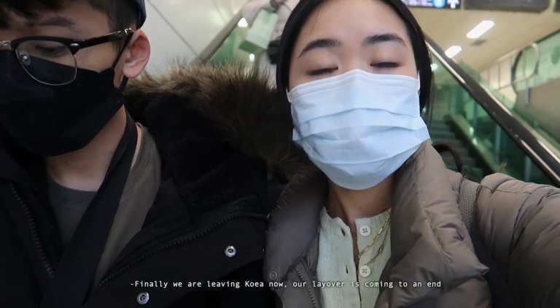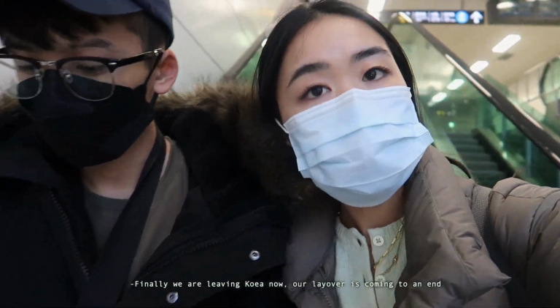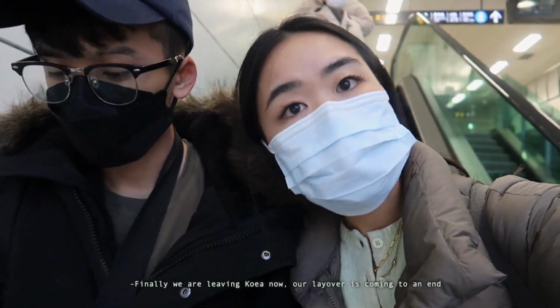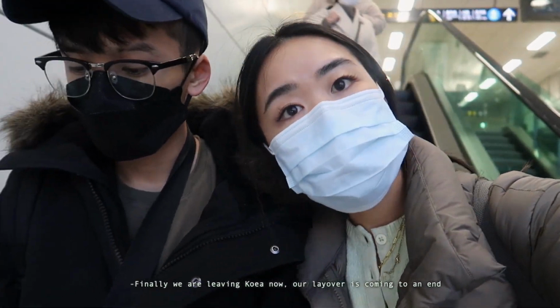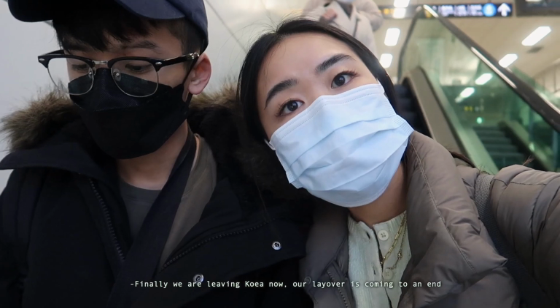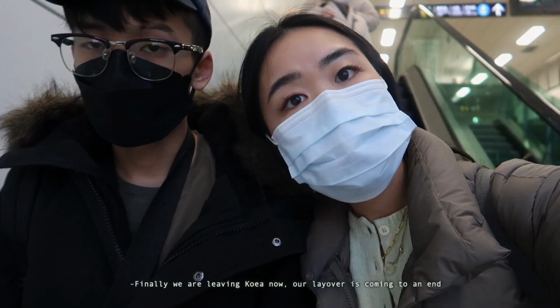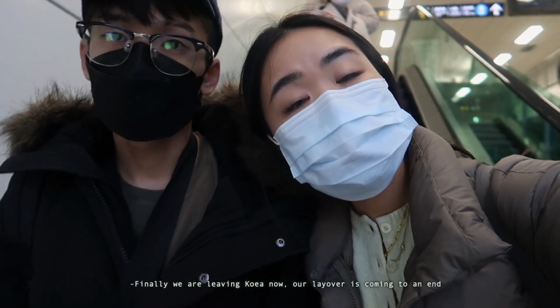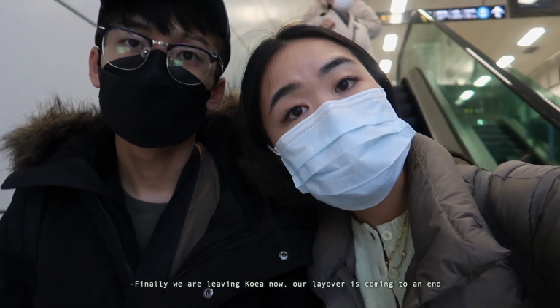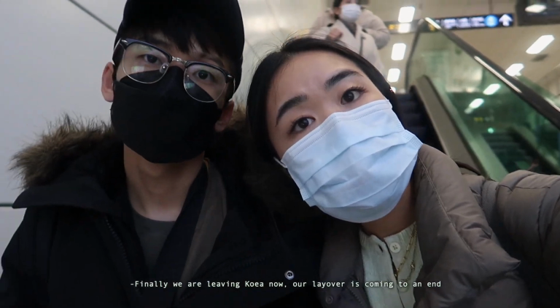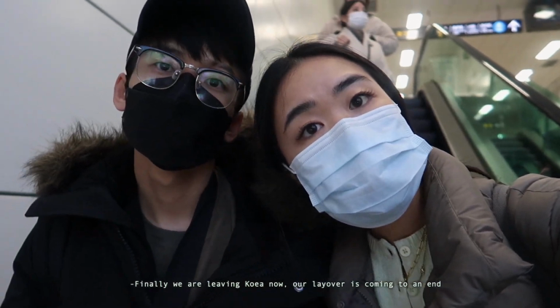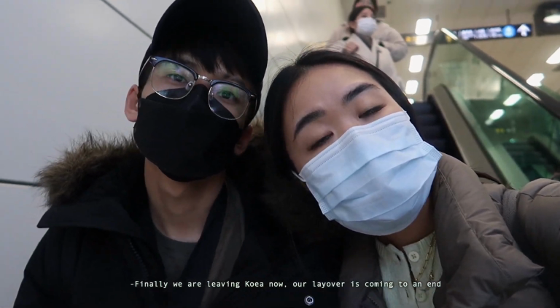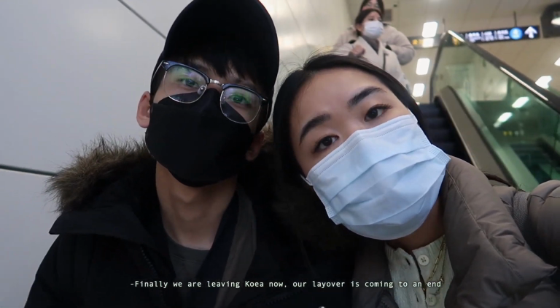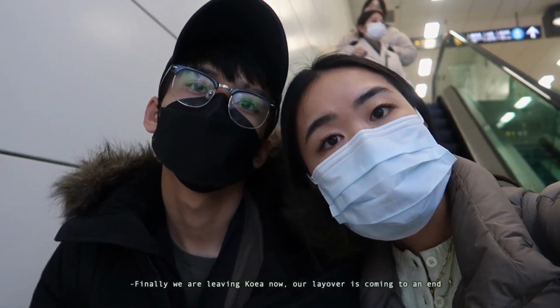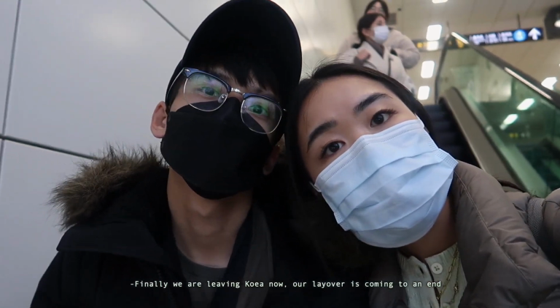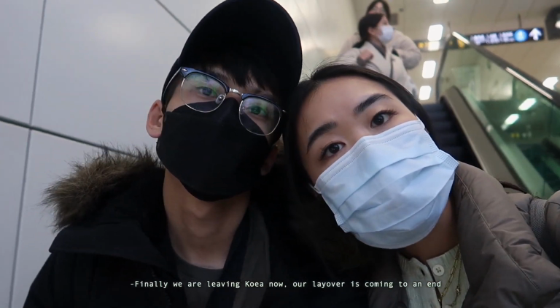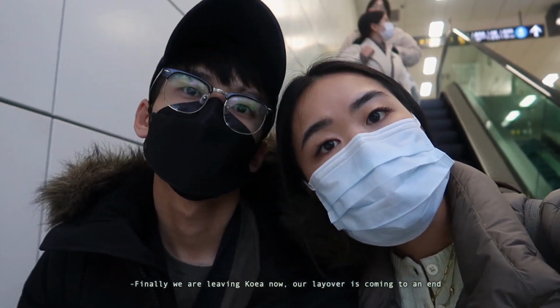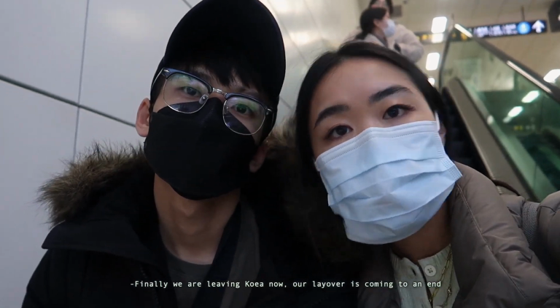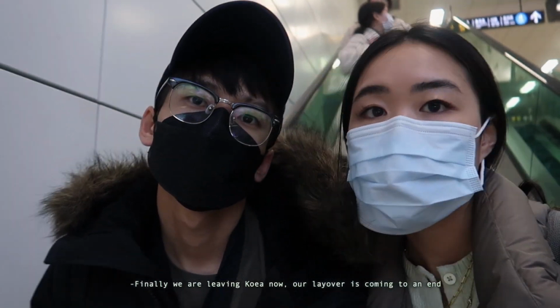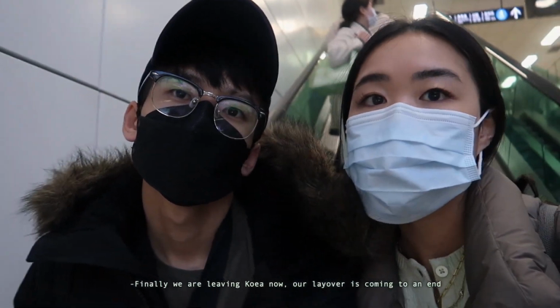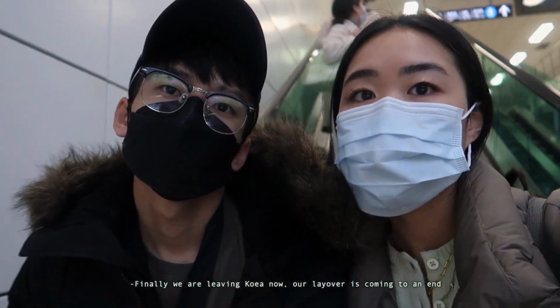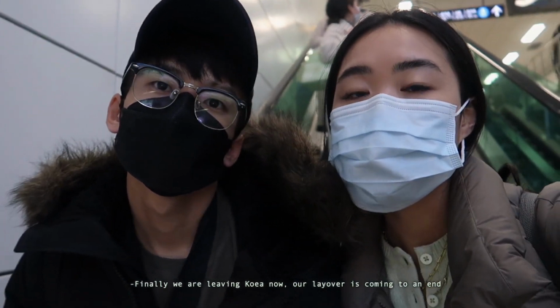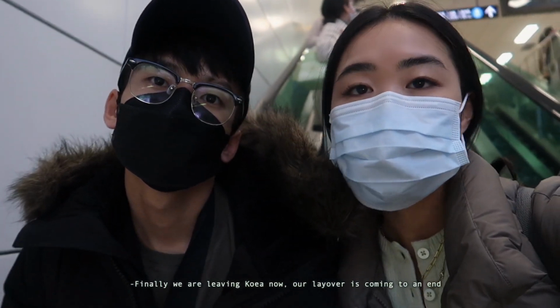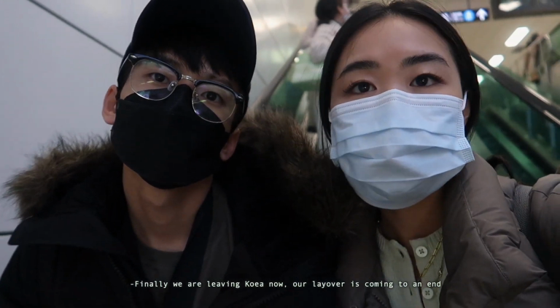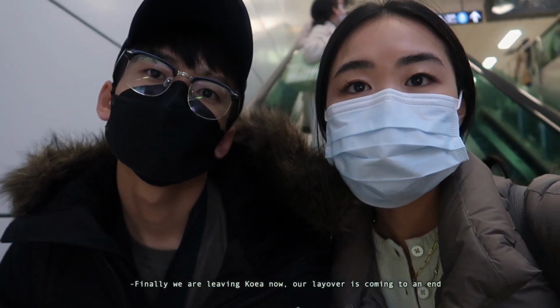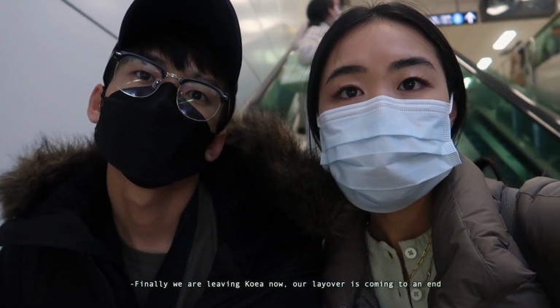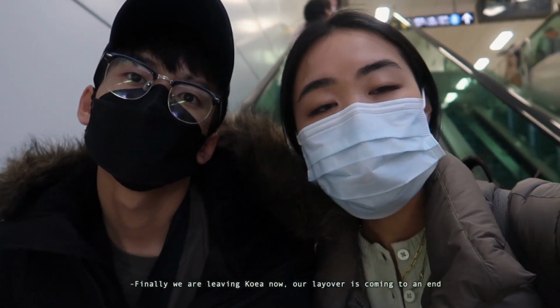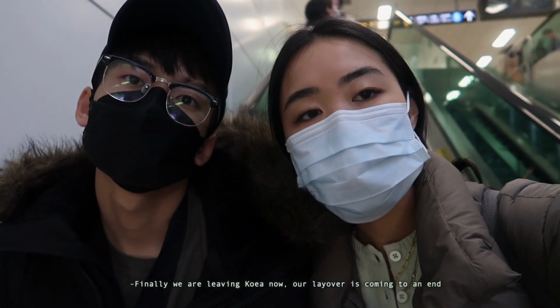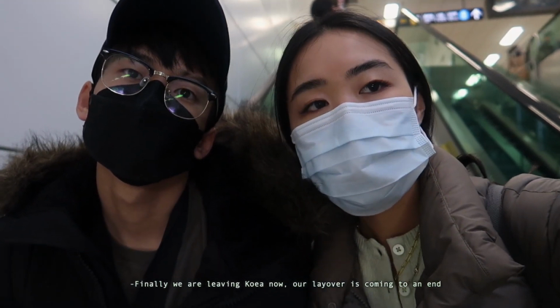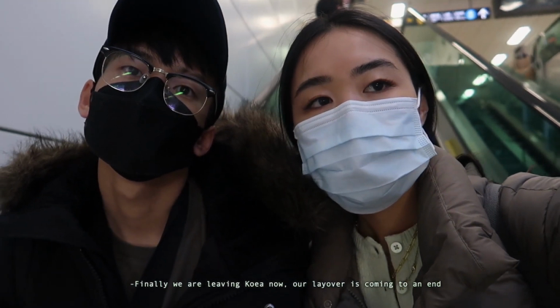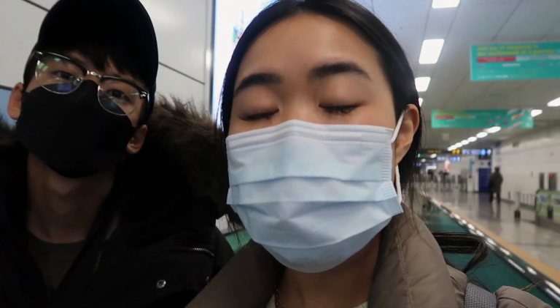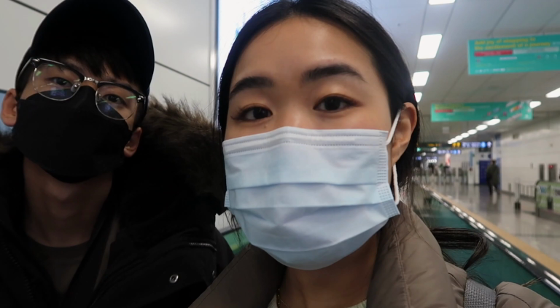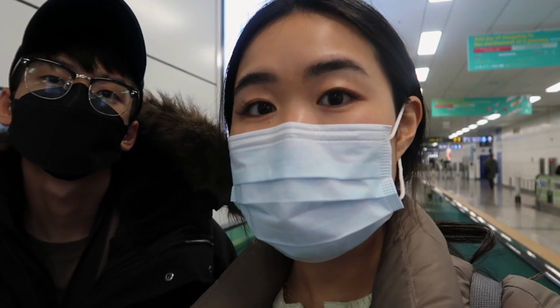We are leaving Korea now — our layover is coming to the end. Thanks for watching!